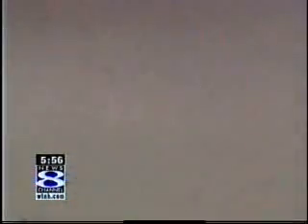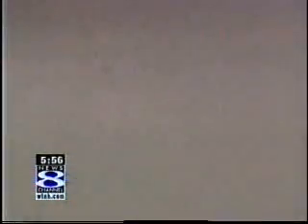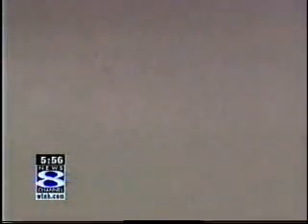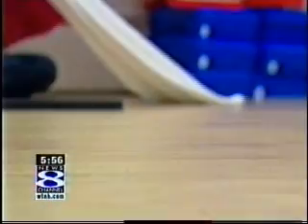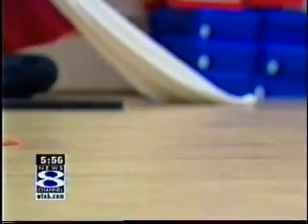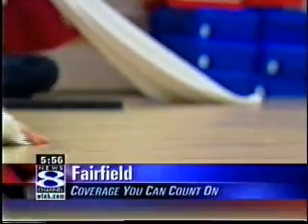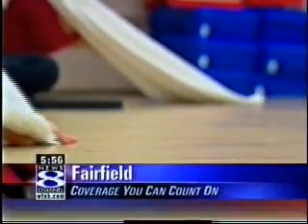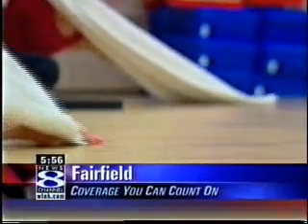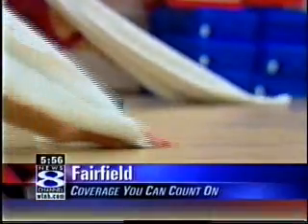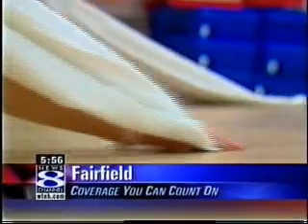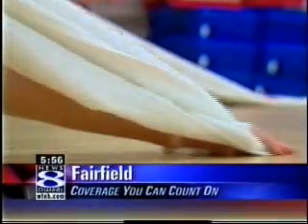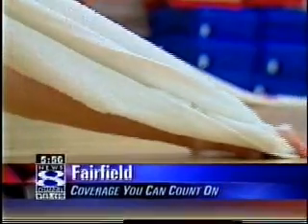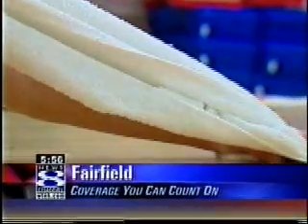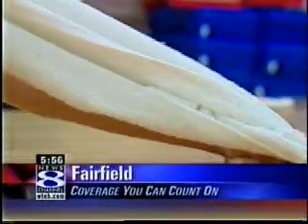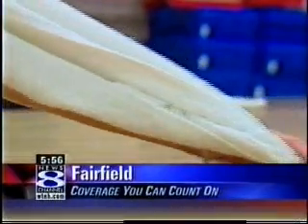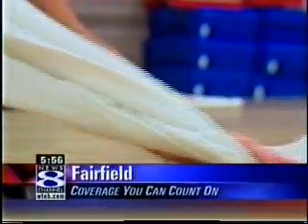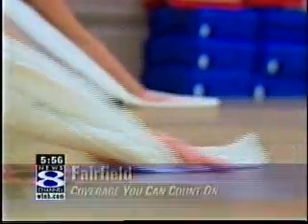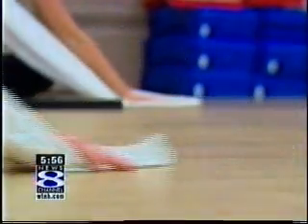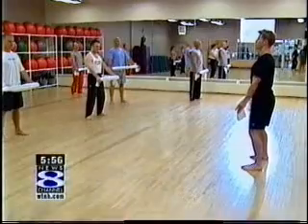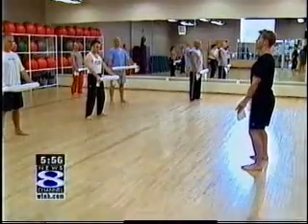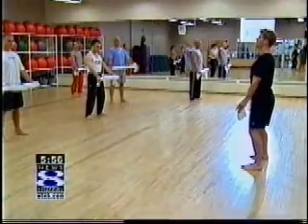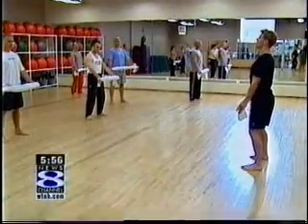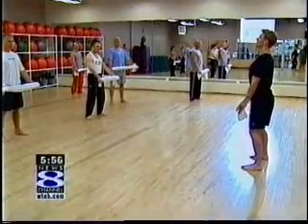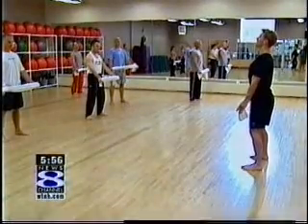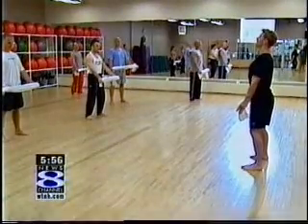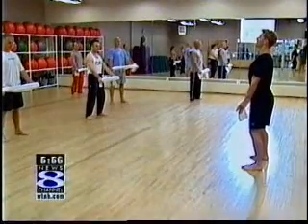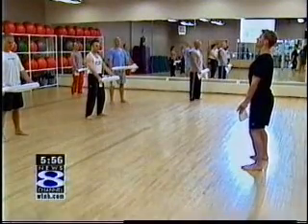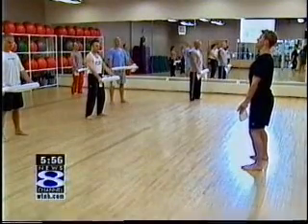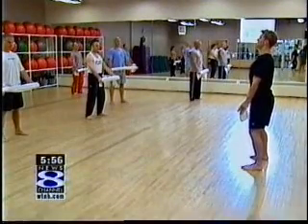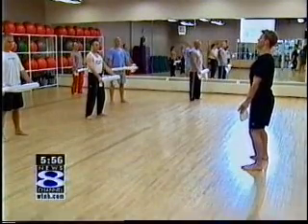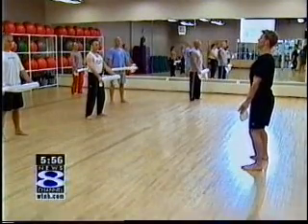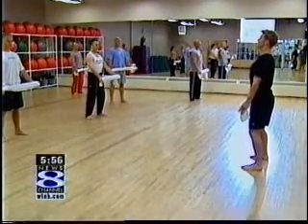Grab a towel. It's all you need for a hot new exercise class at the Fitness Edge in Fairfield. Lifting the chest at the same time.